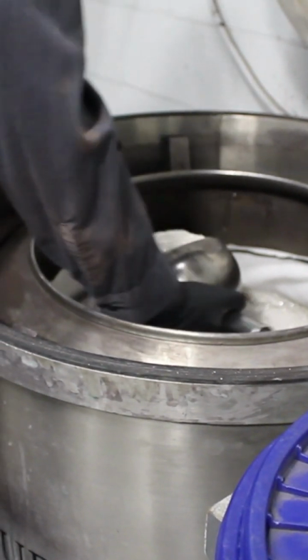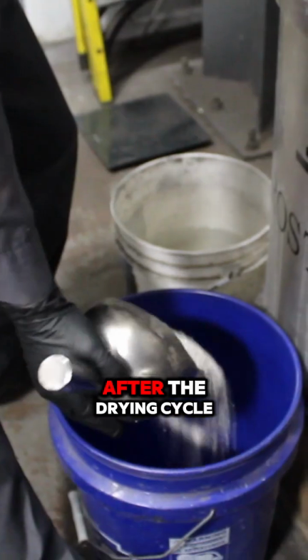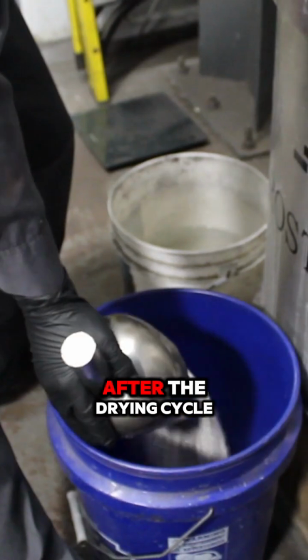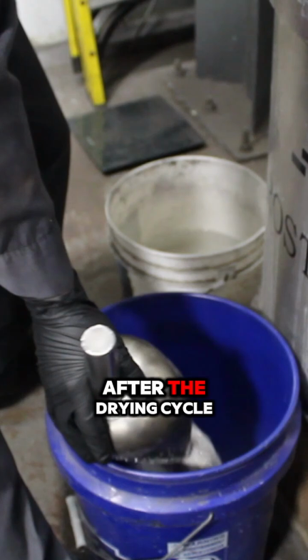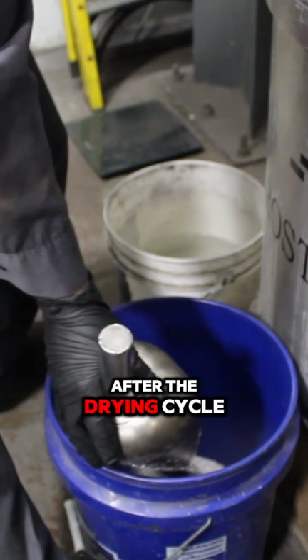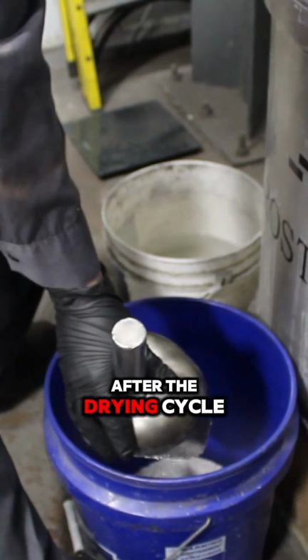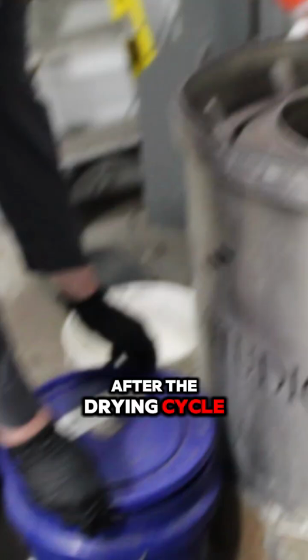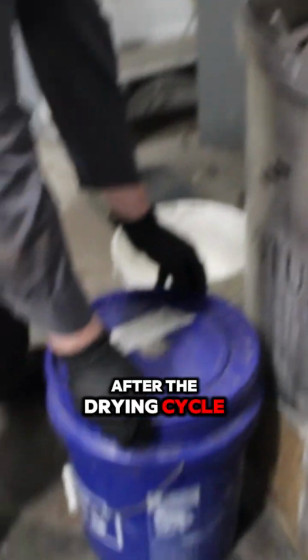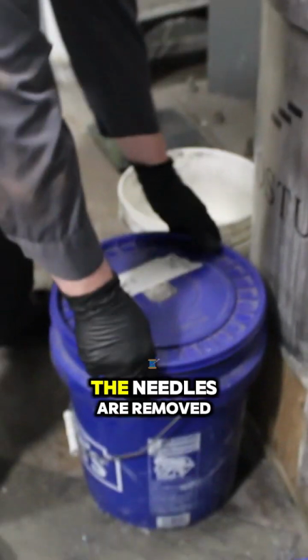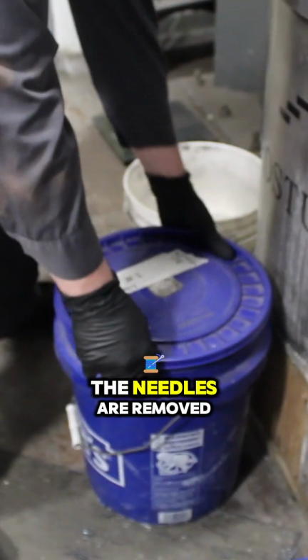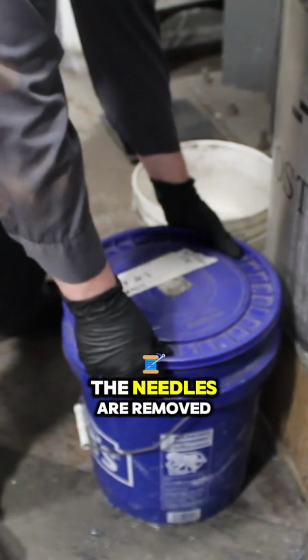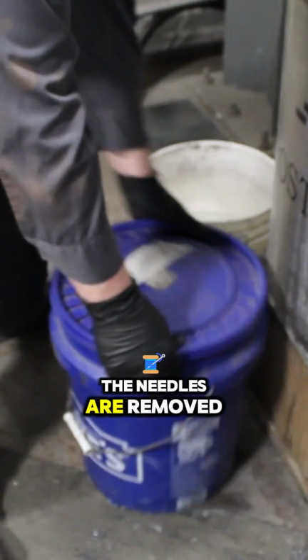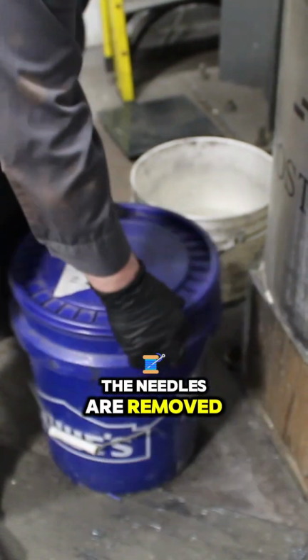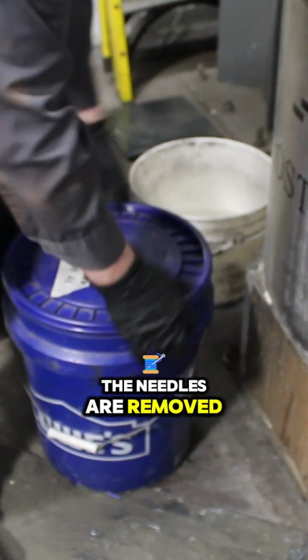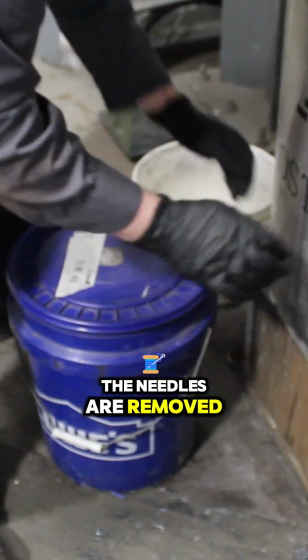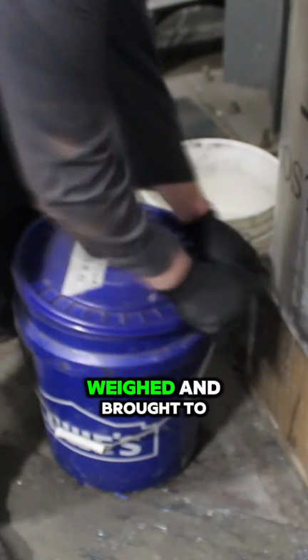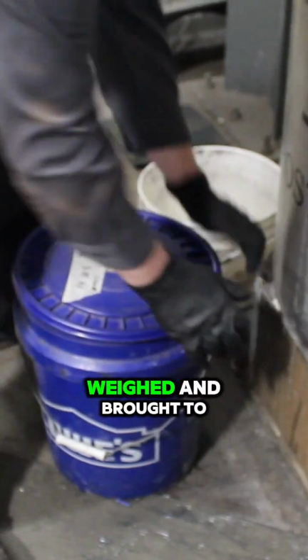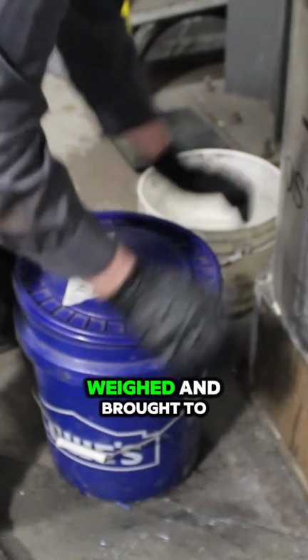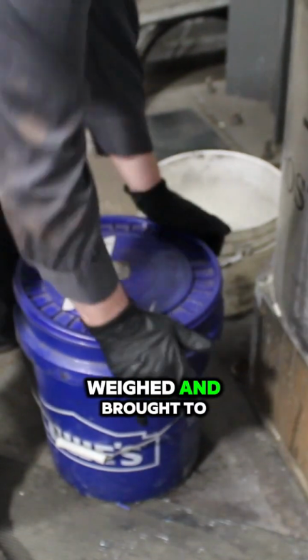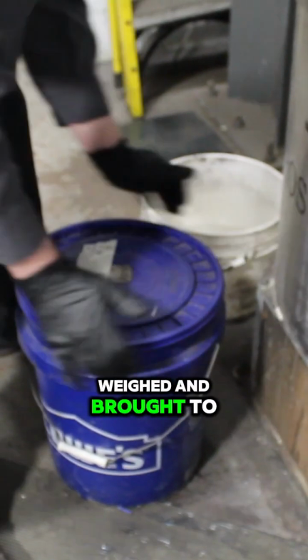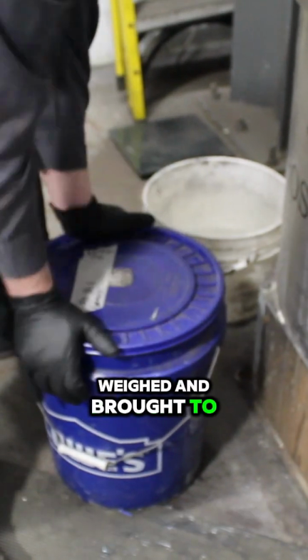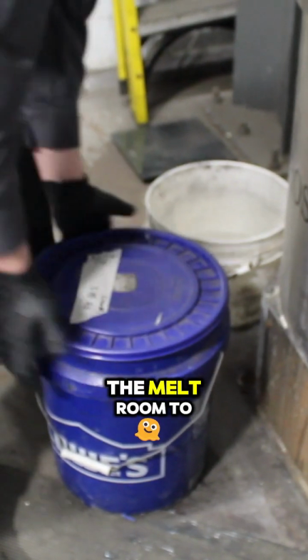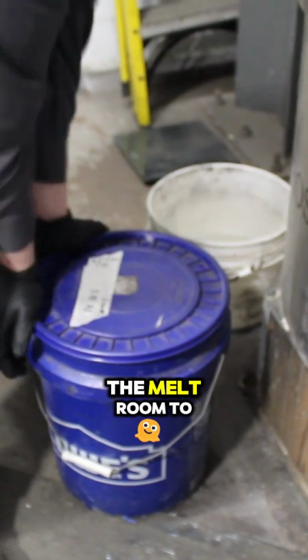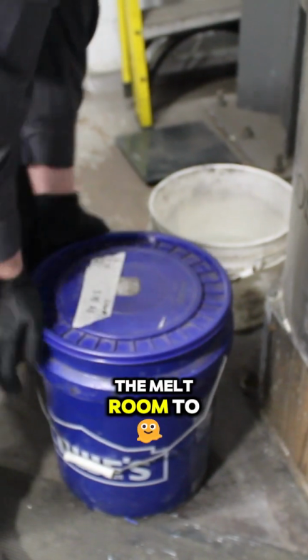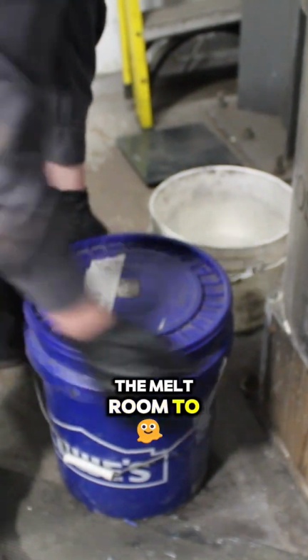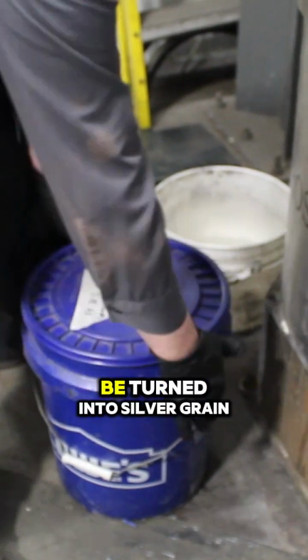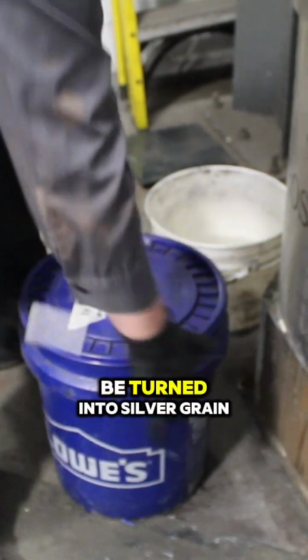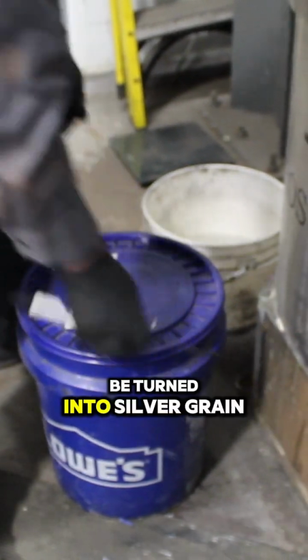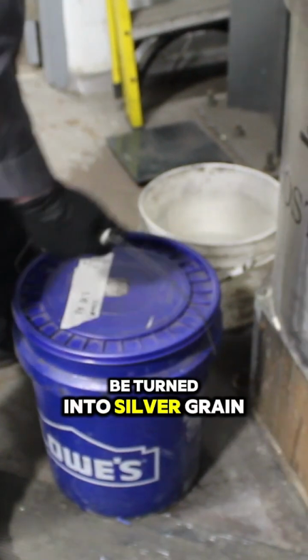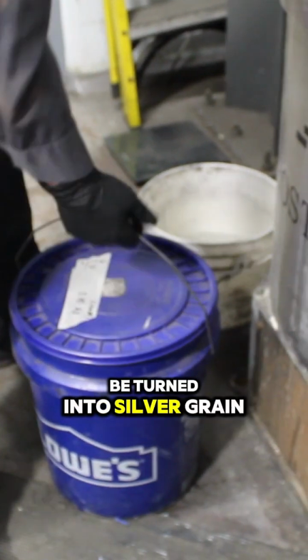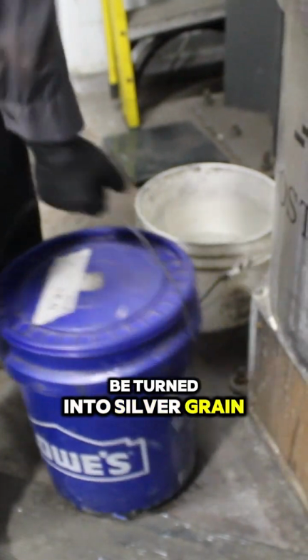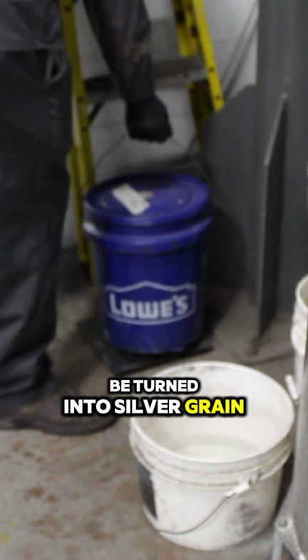After the drying cycle, the needles are removed, weighed, and brought to the melt room to be turned into silver grain.